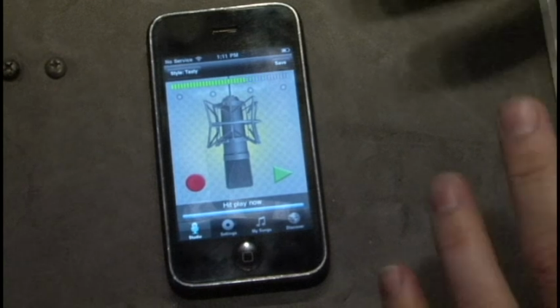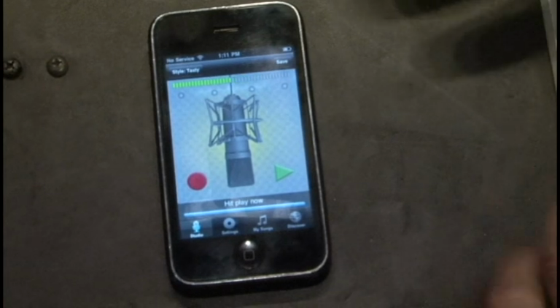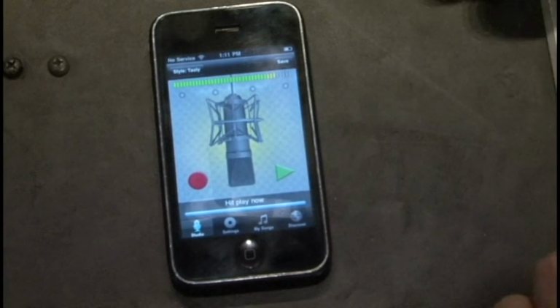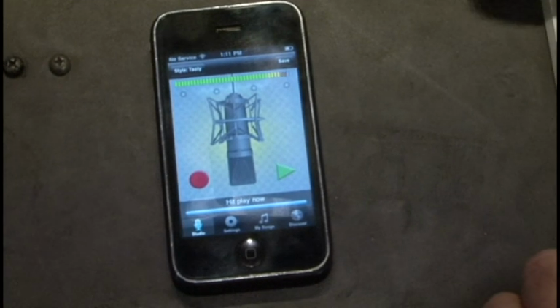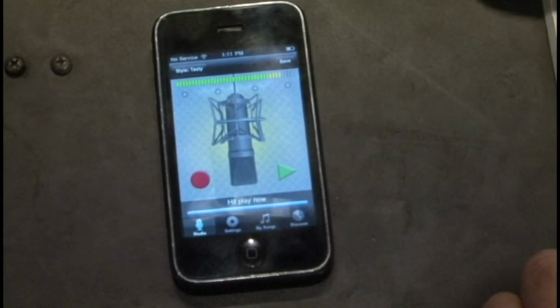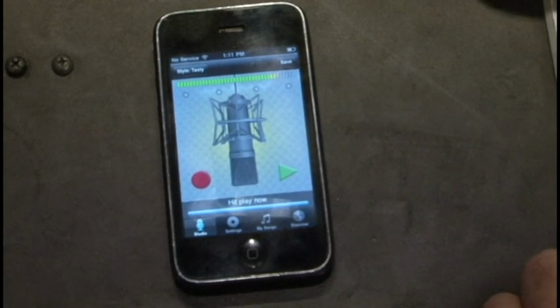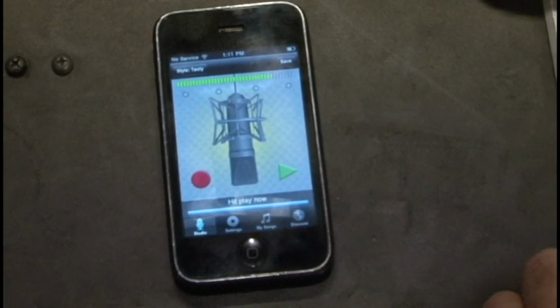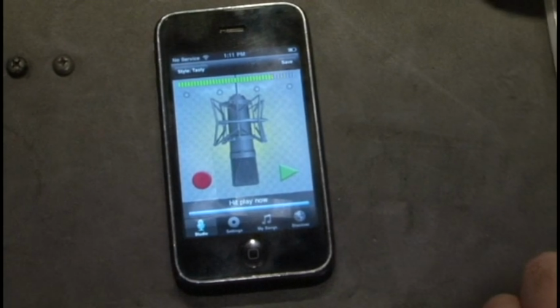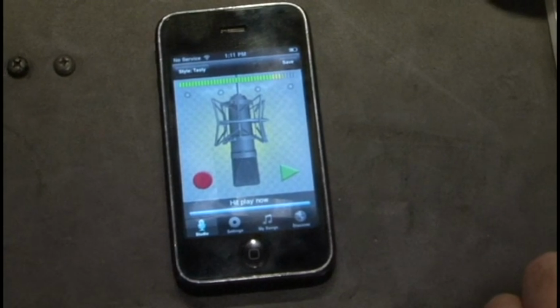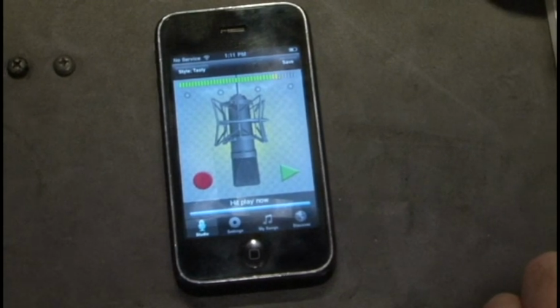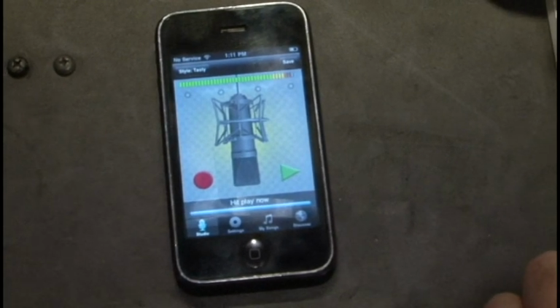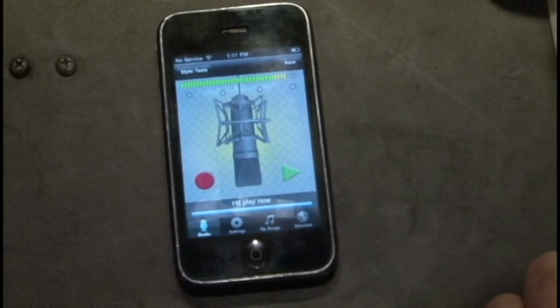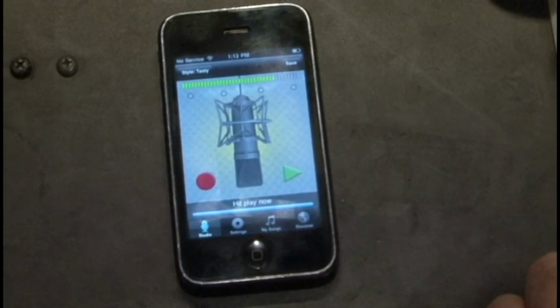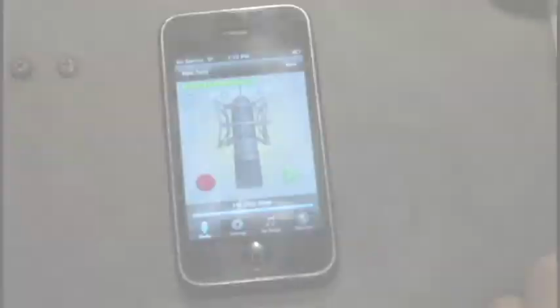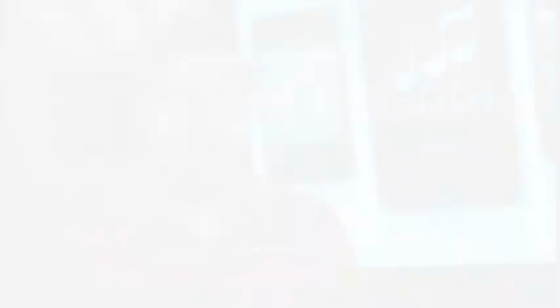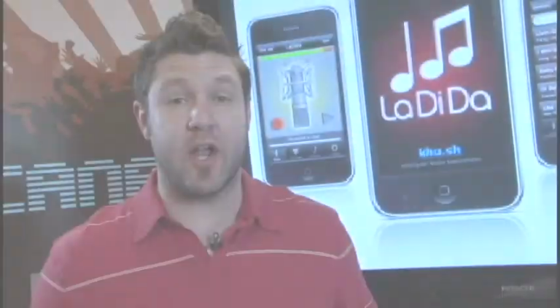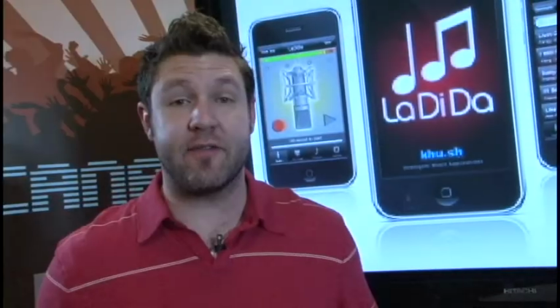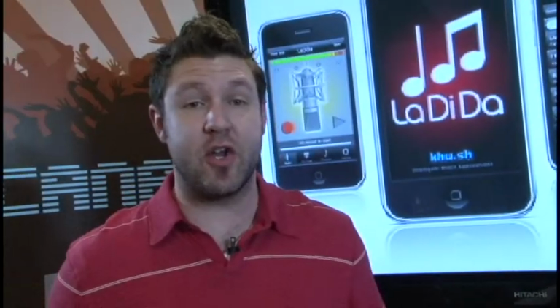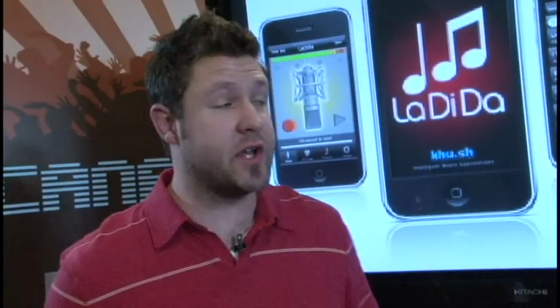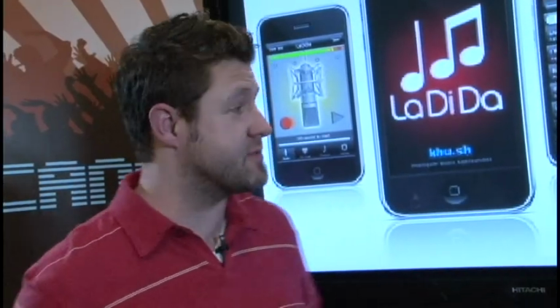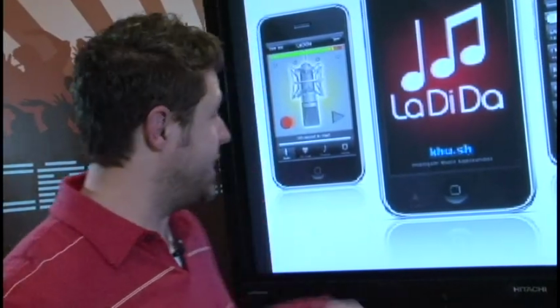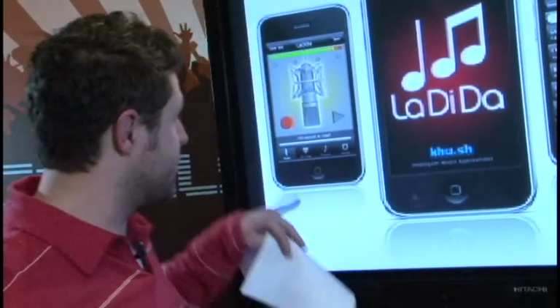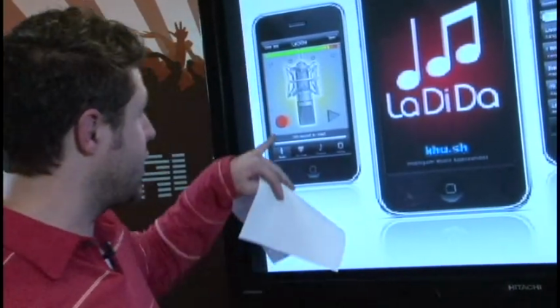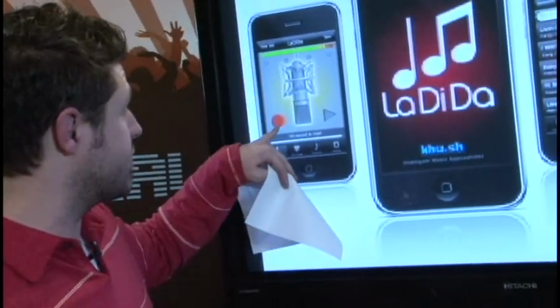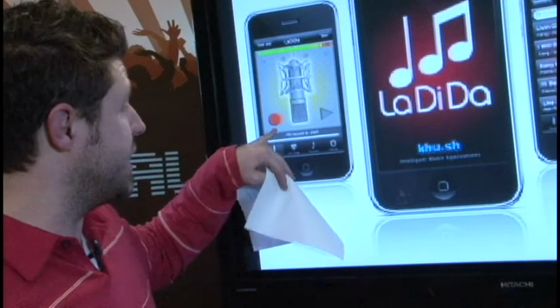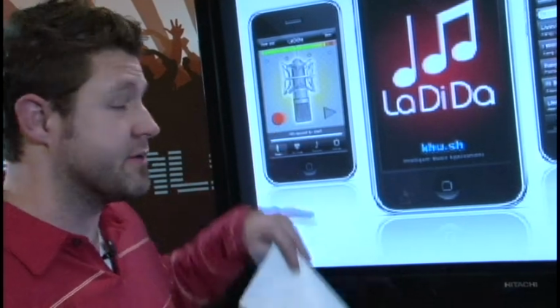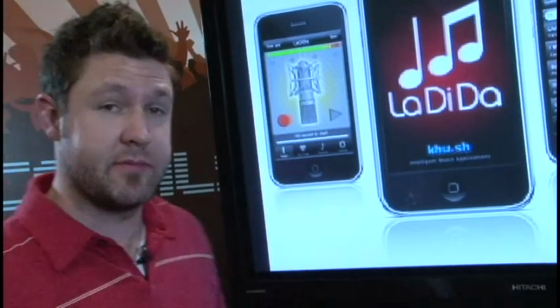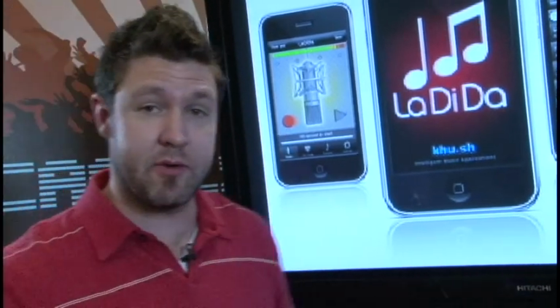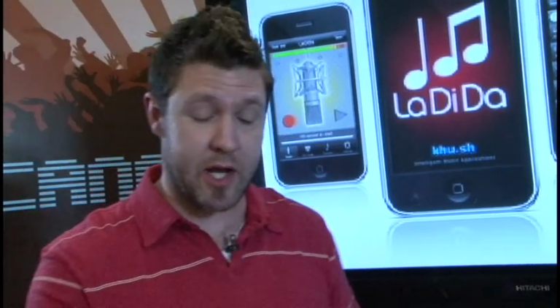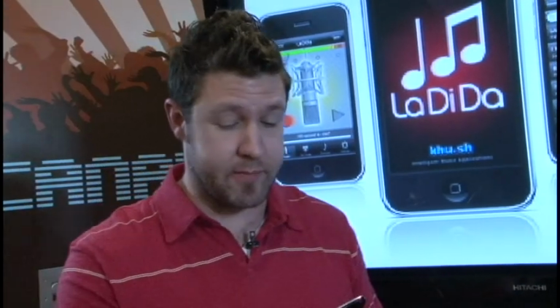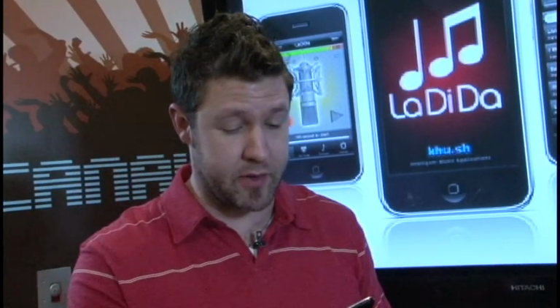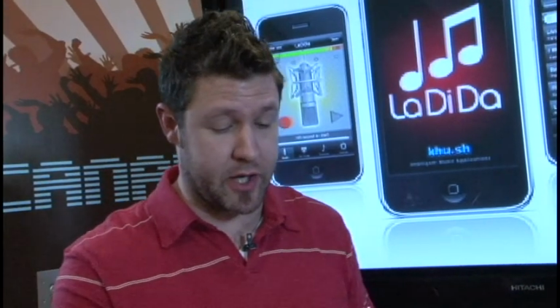So now let's get this party started. All you have to do is hit the record button. Here we go.